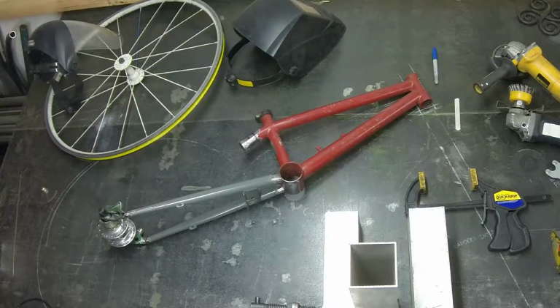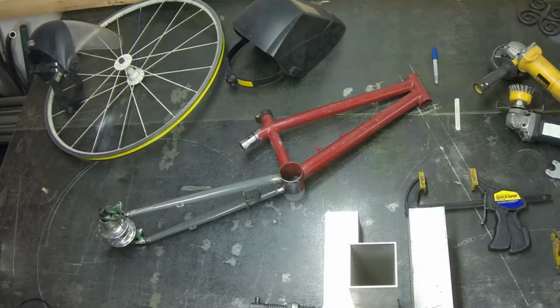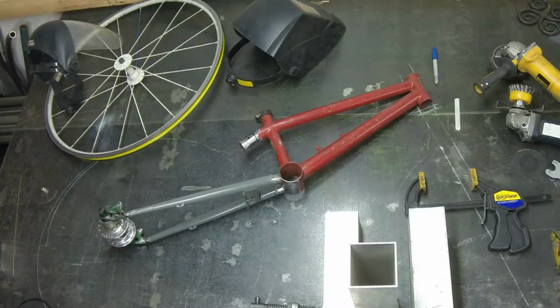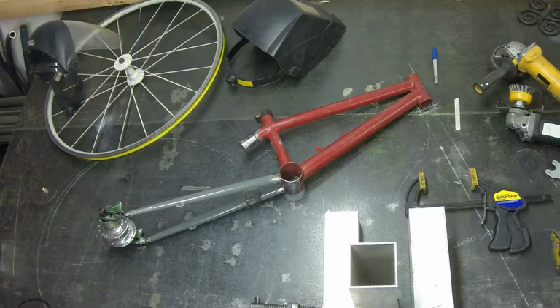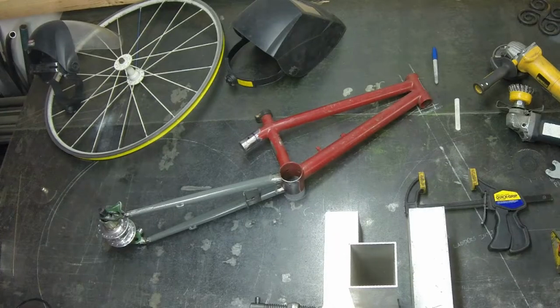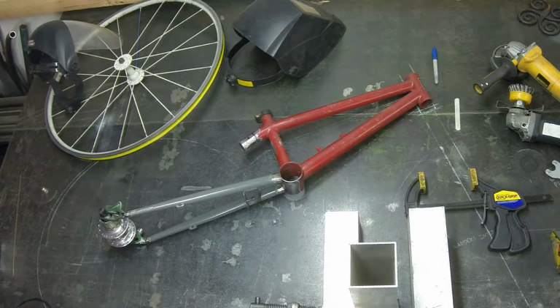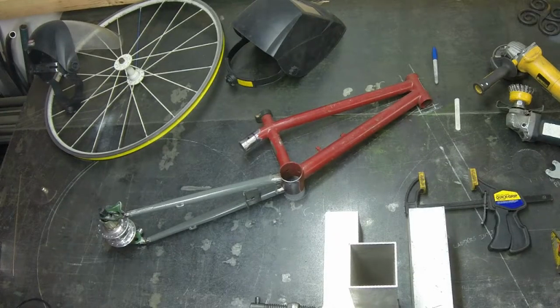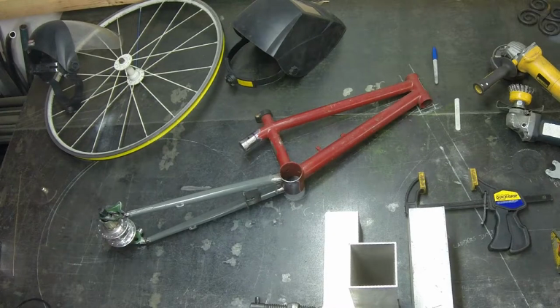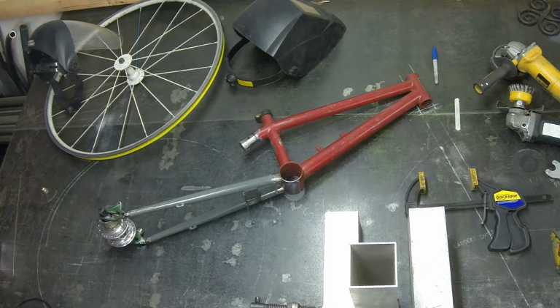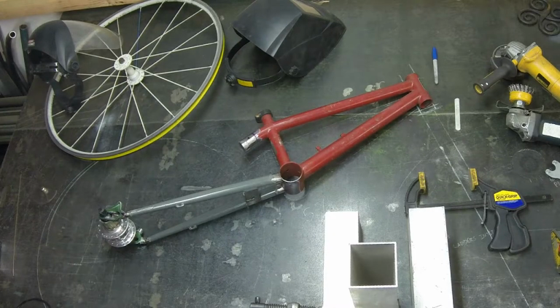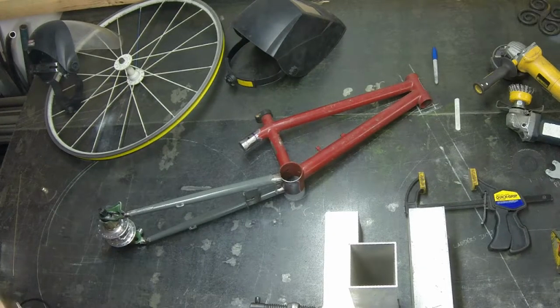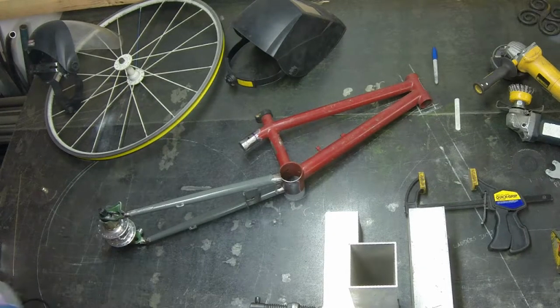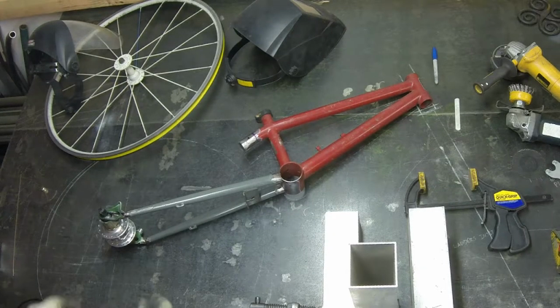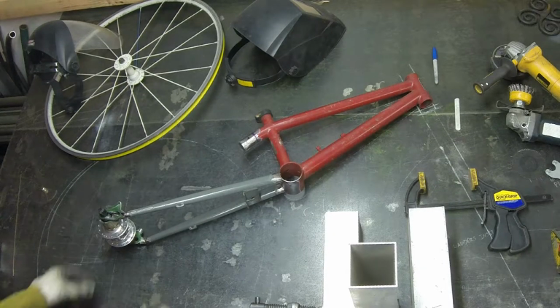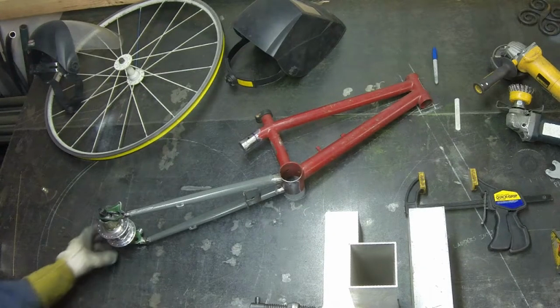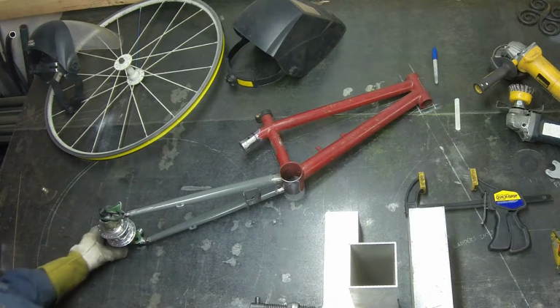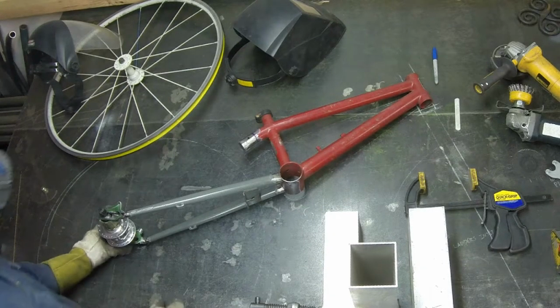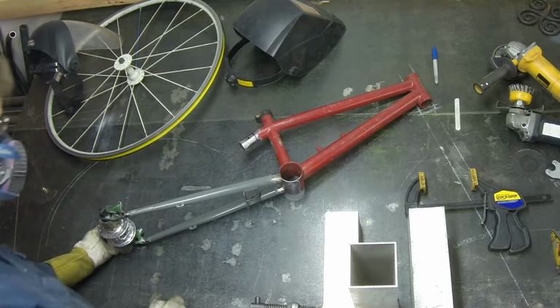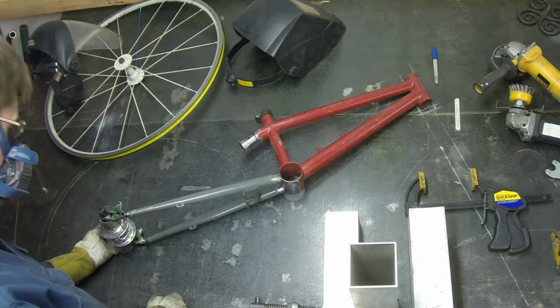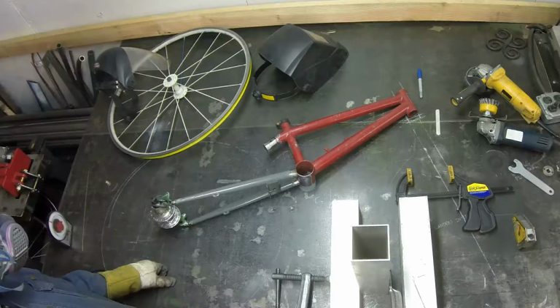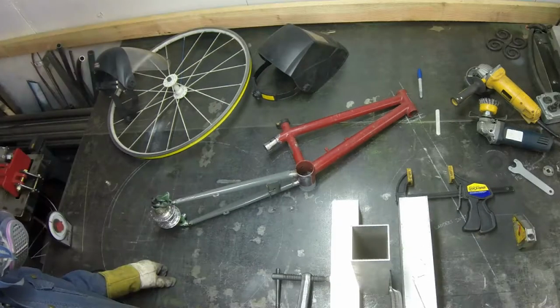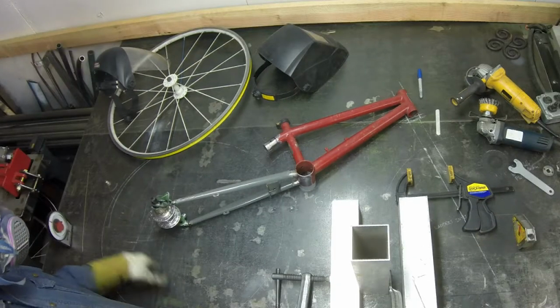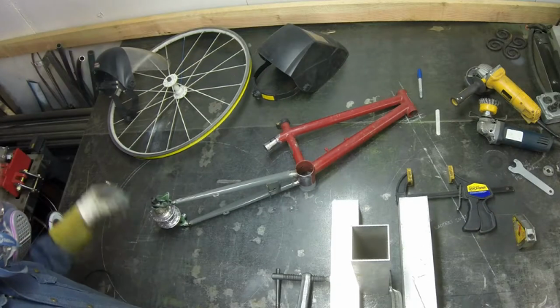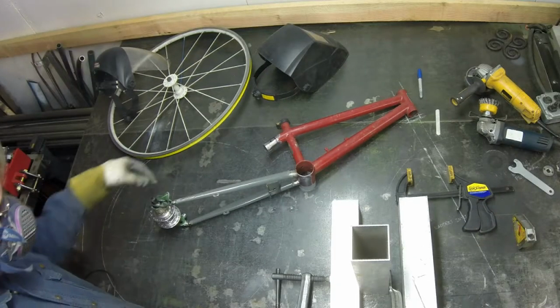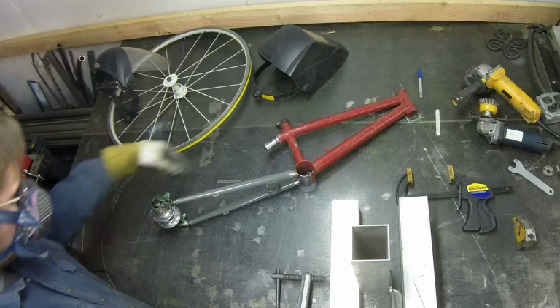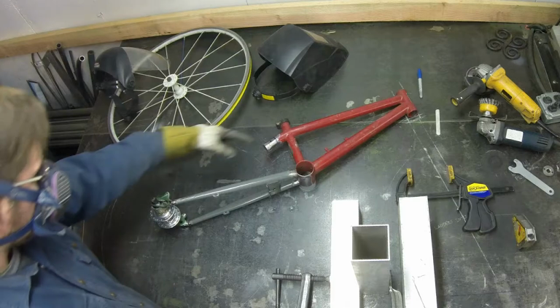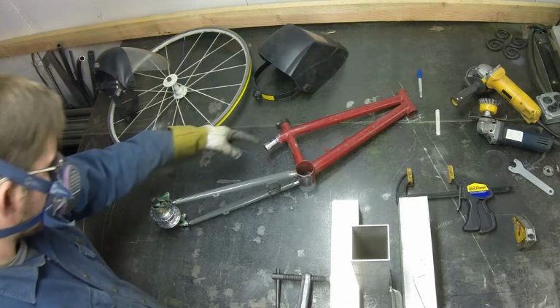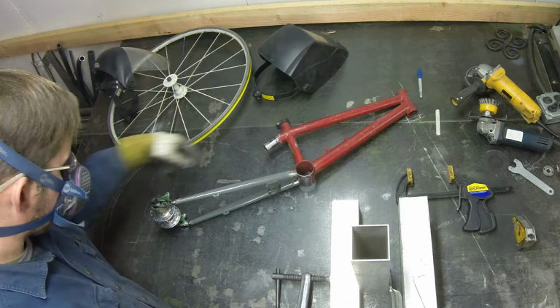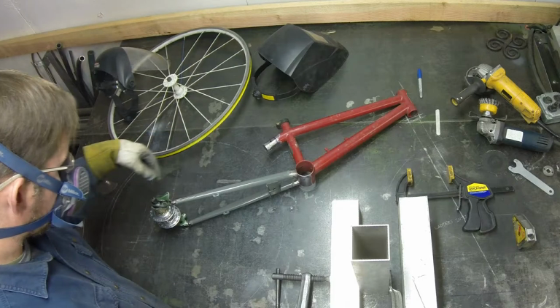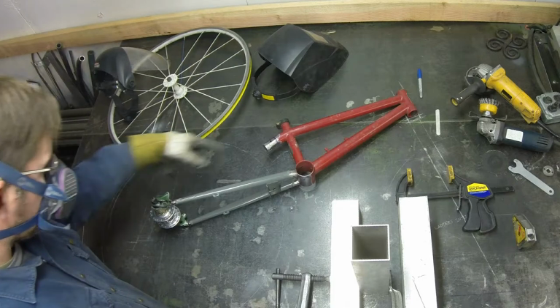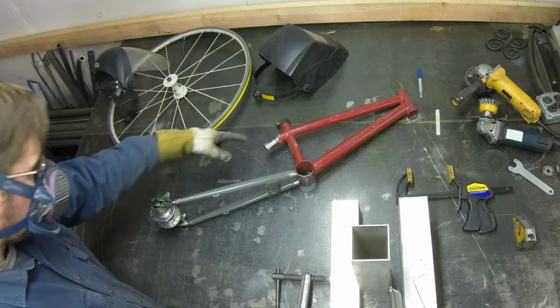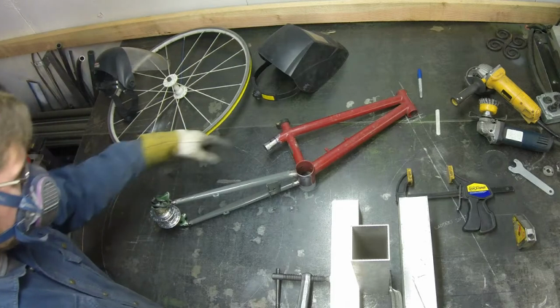I think it's looking good for the night. I'm going to wrap up, come back tomorrow, and I will get the seat stays welded into place.